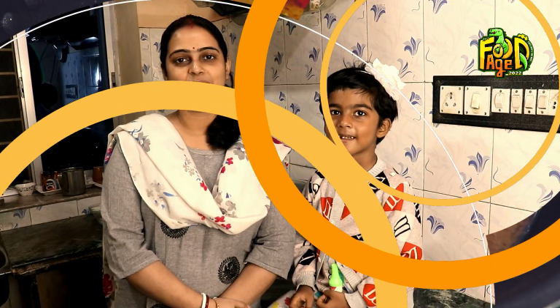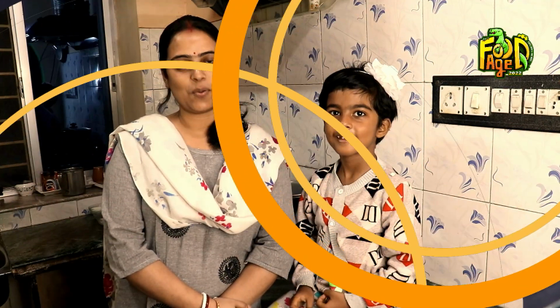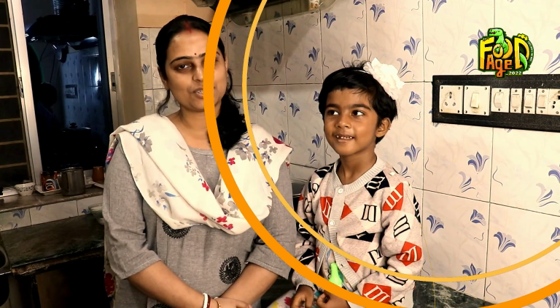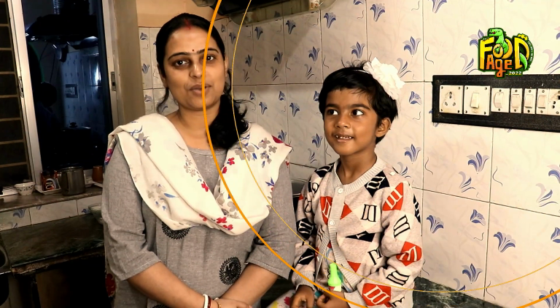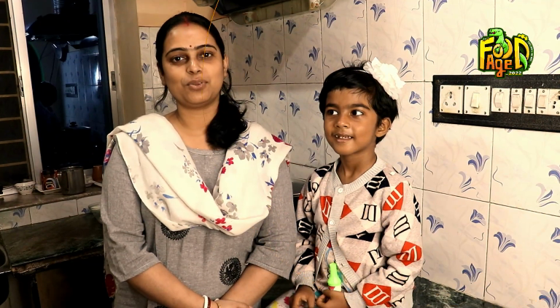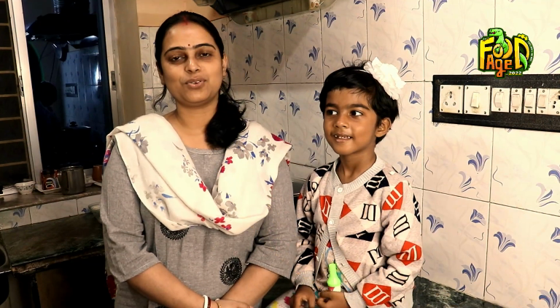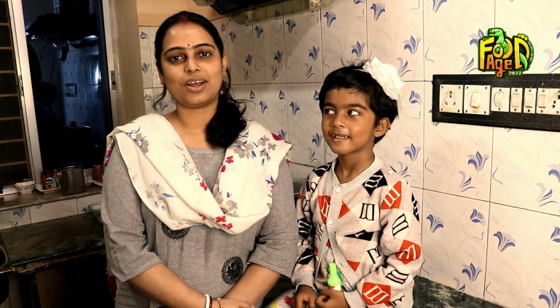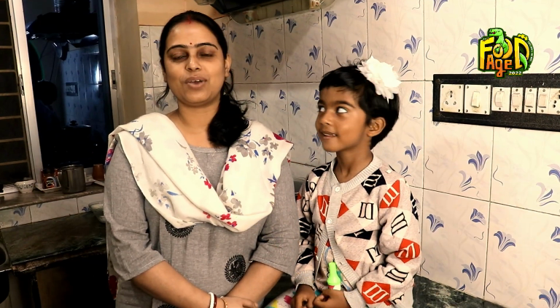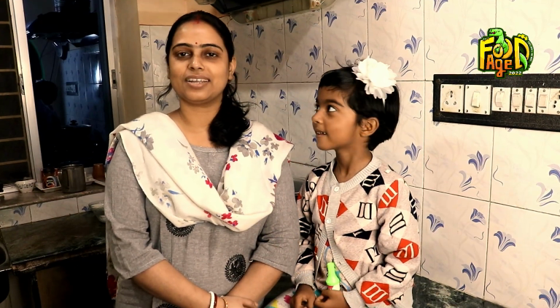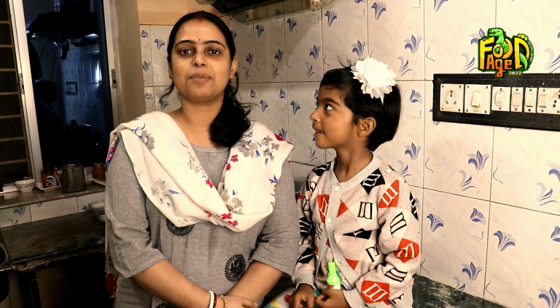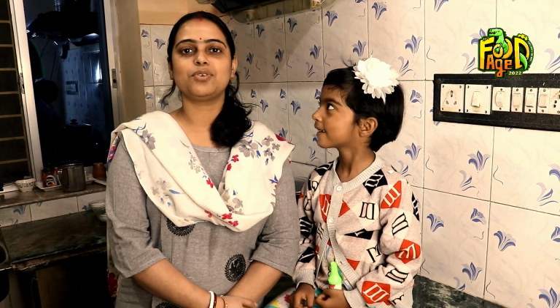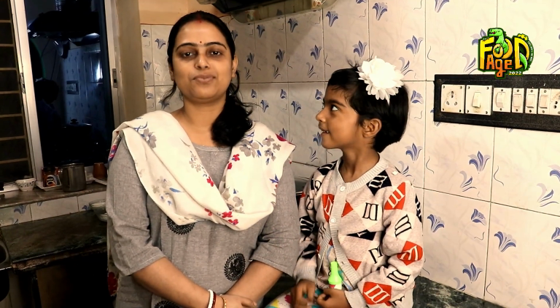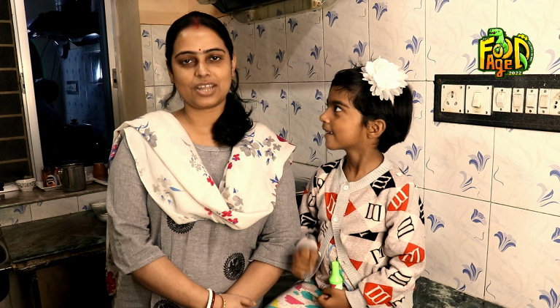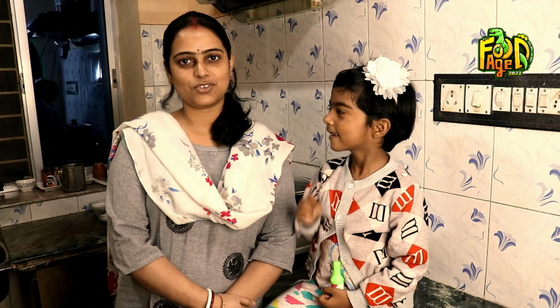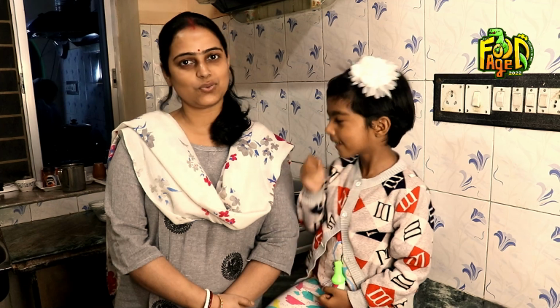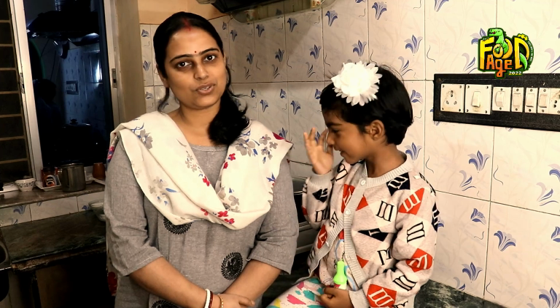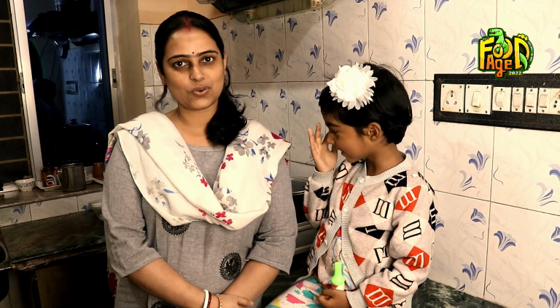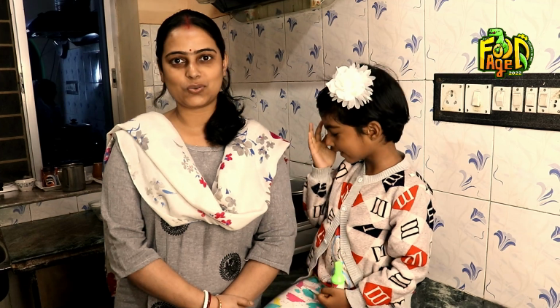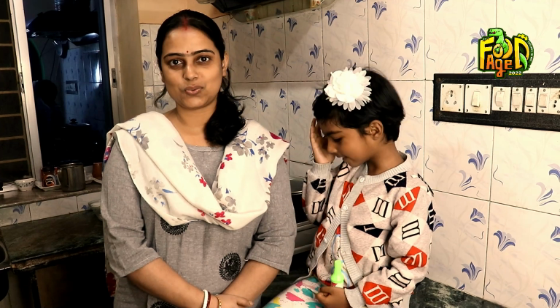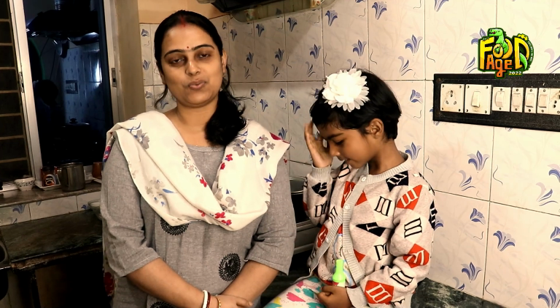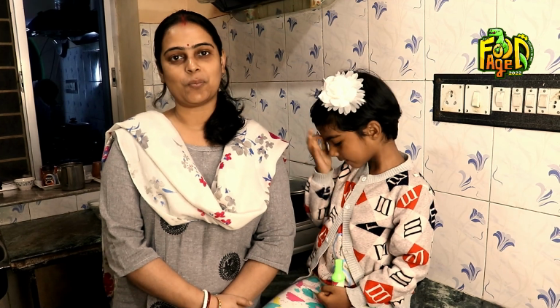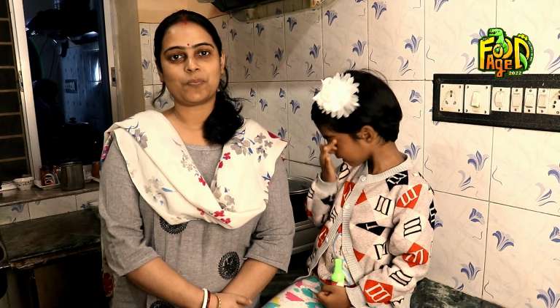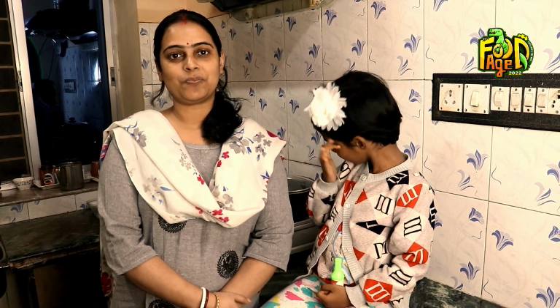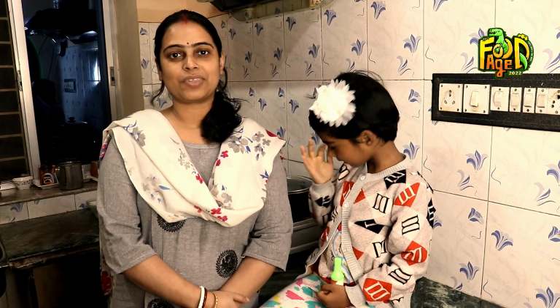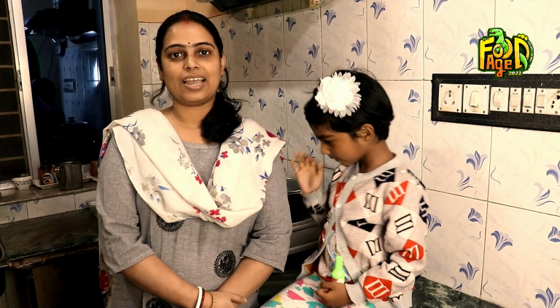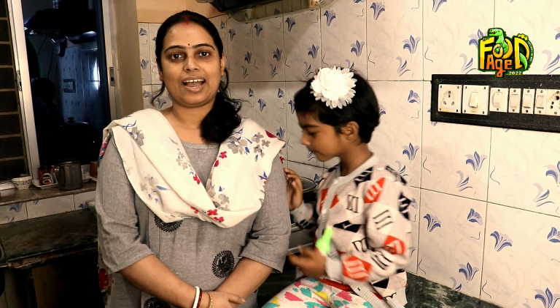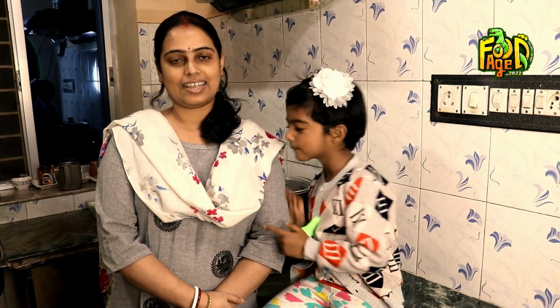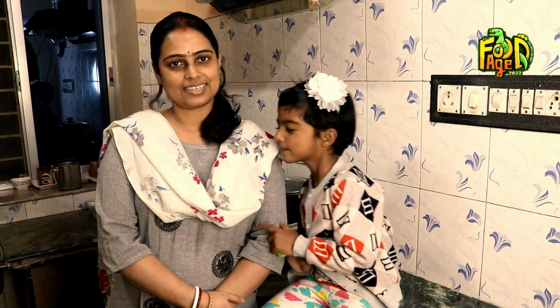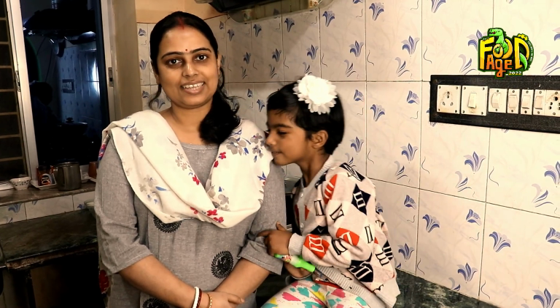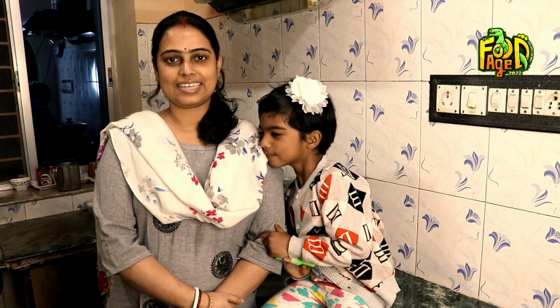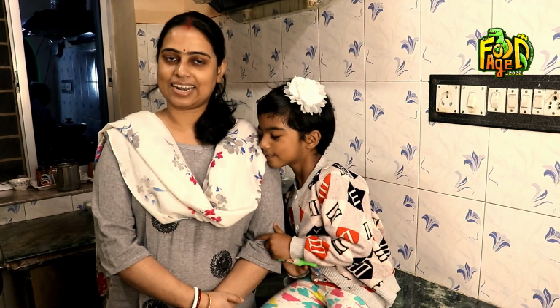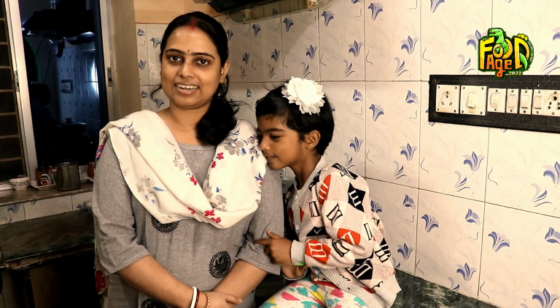Hello everyone. Welcome to FoodH2022. My name is Rana.